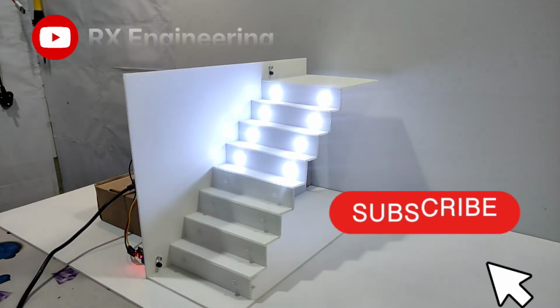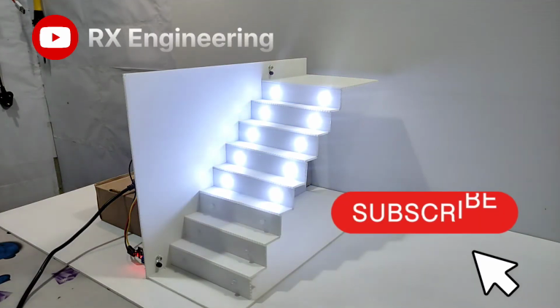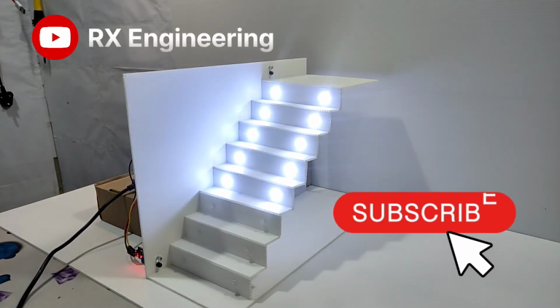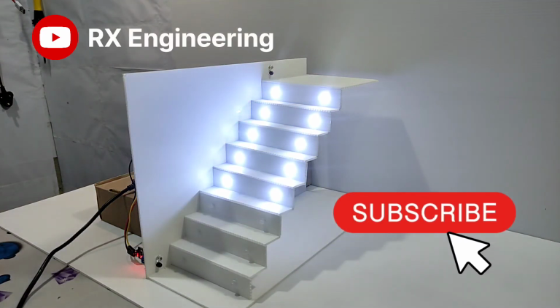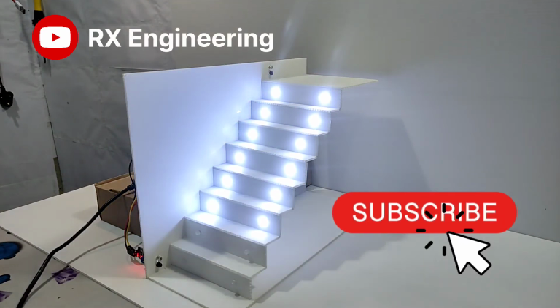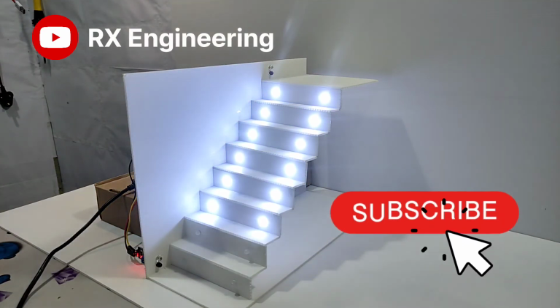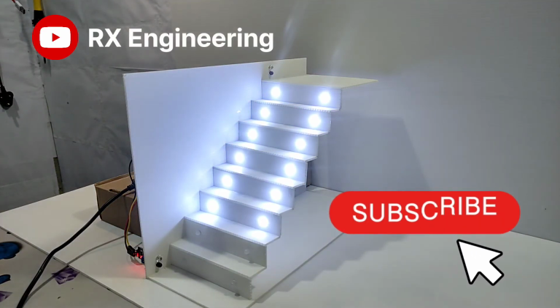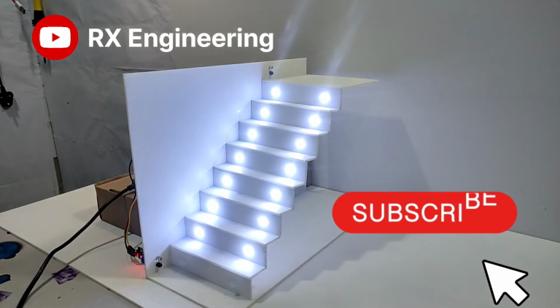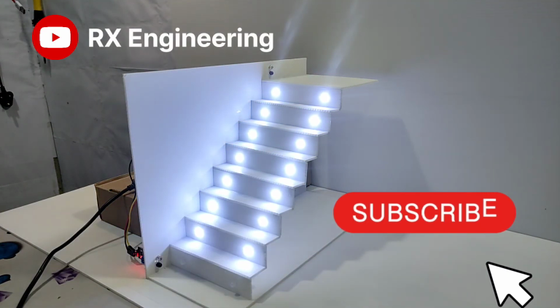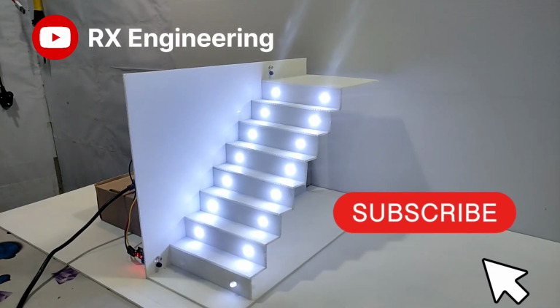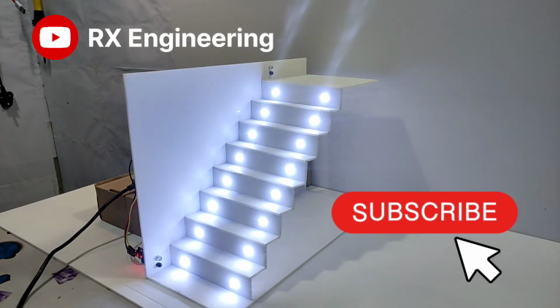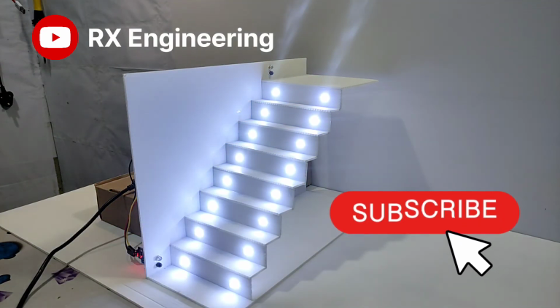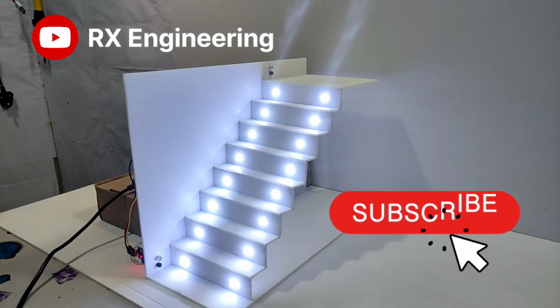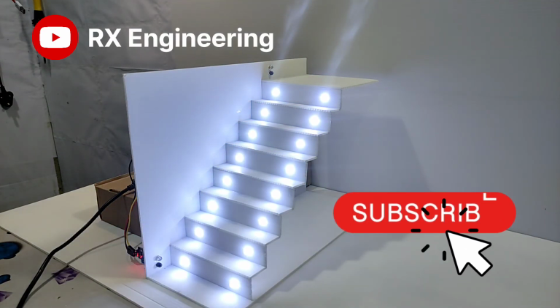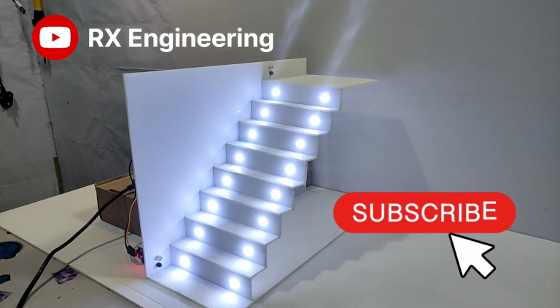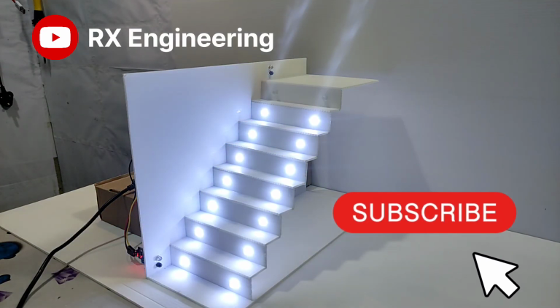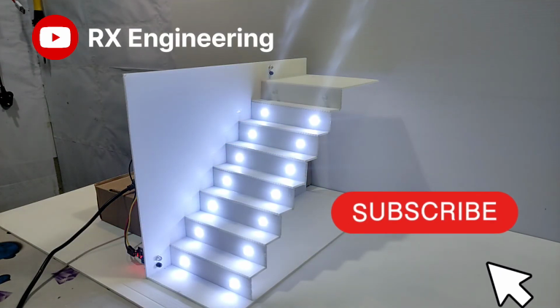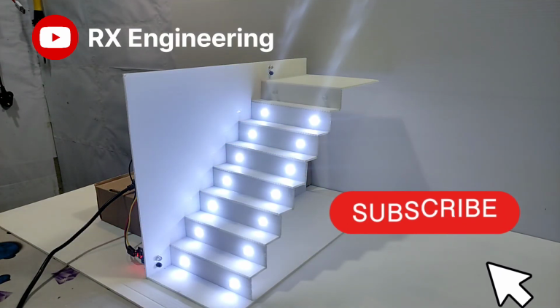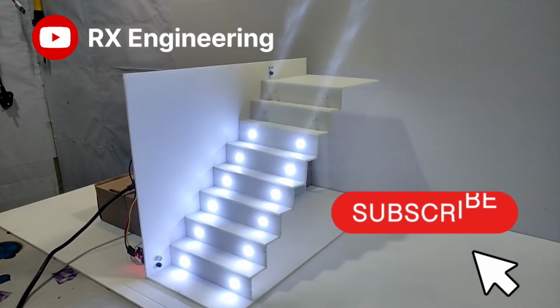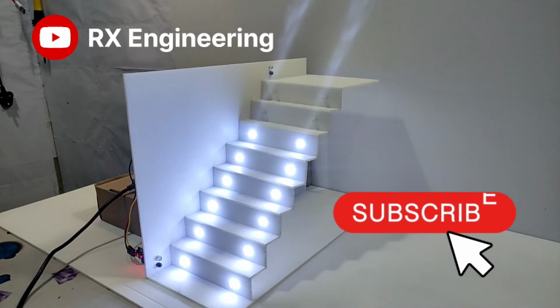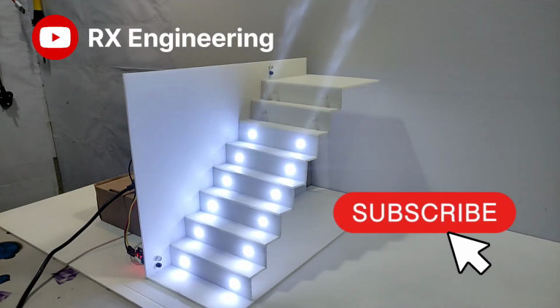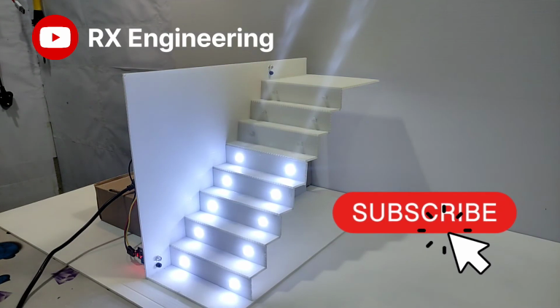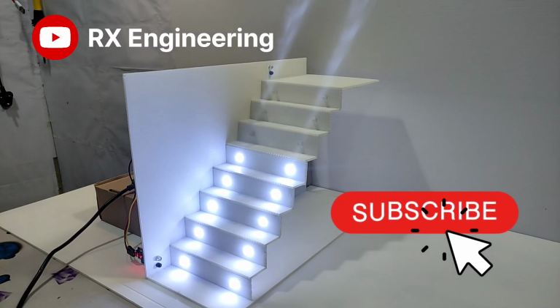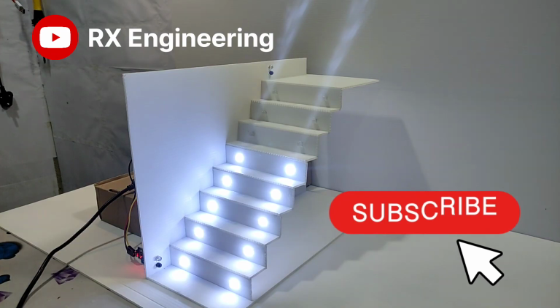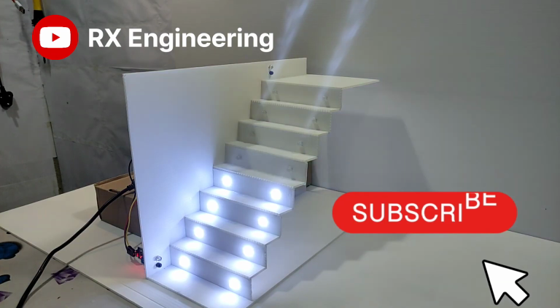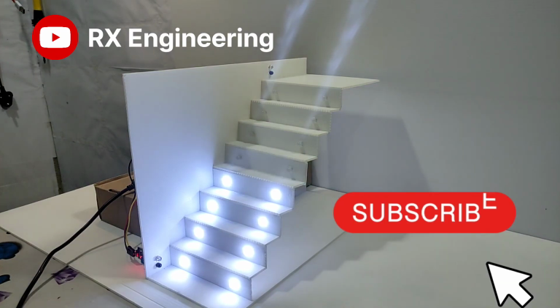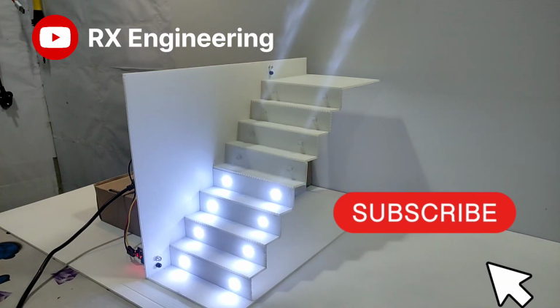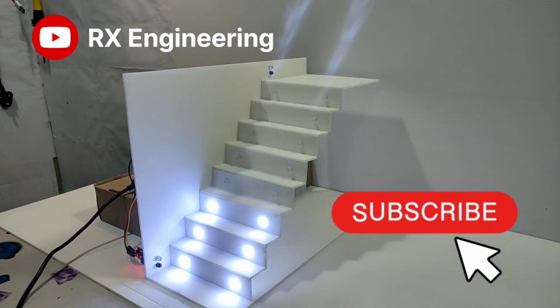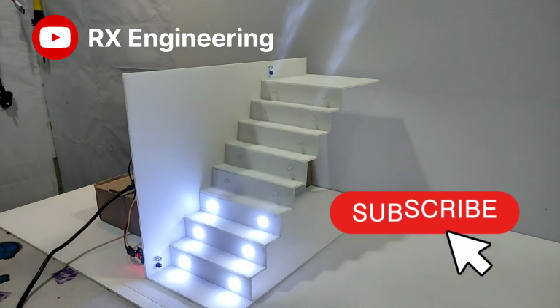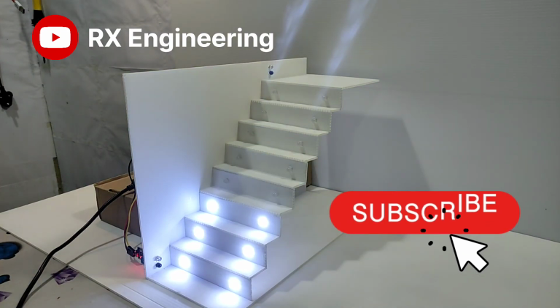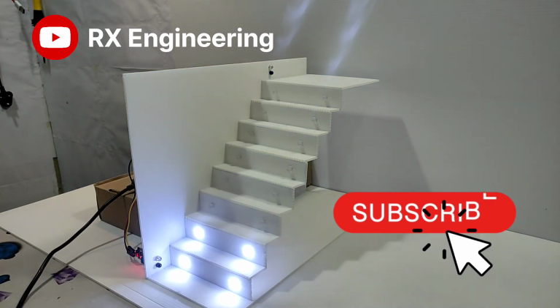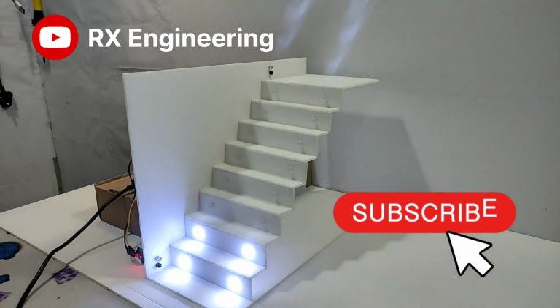If you like this video then please like, comment, share, and subscribe to our channel RX Engineering. Thank you.